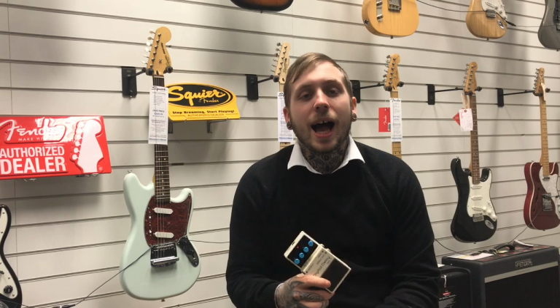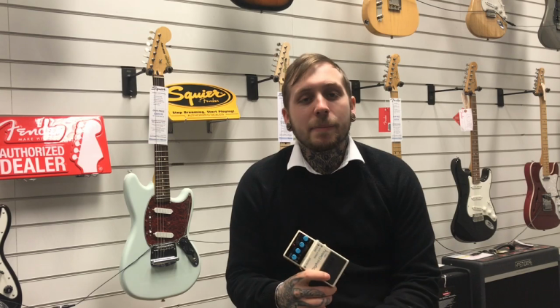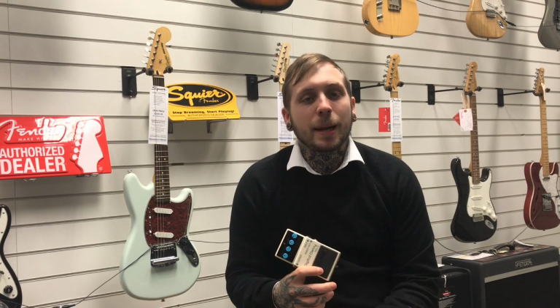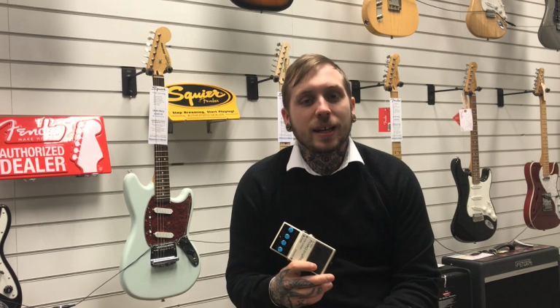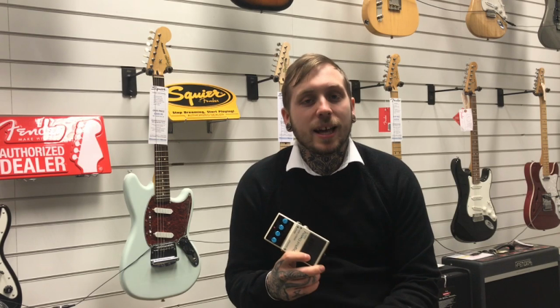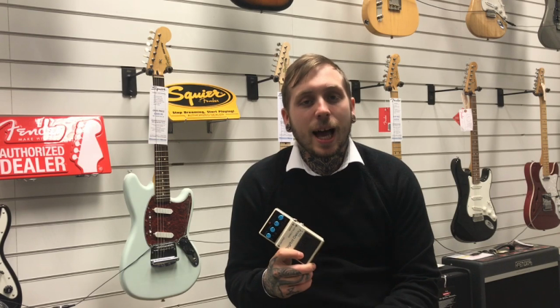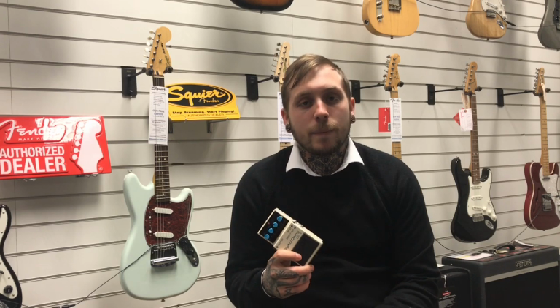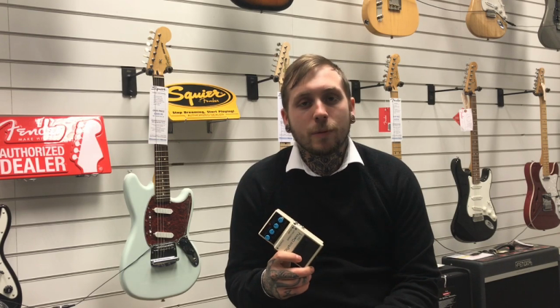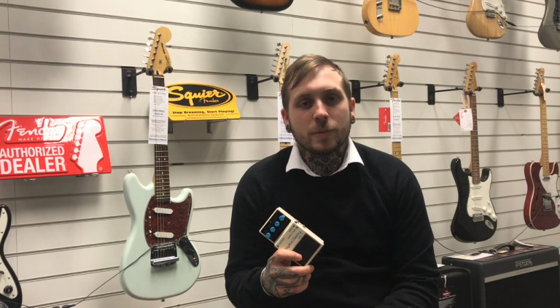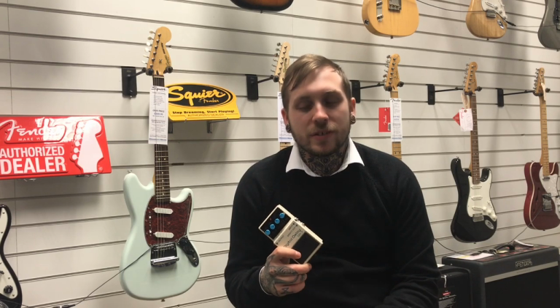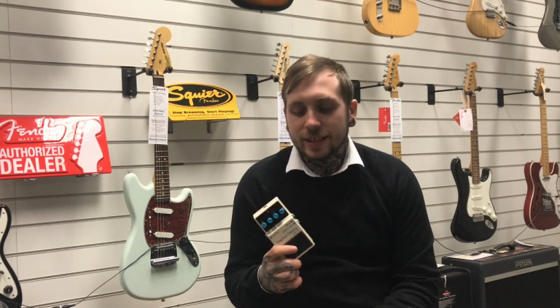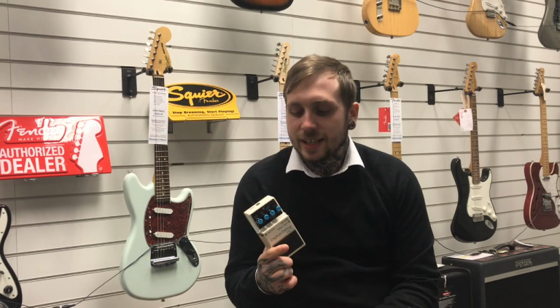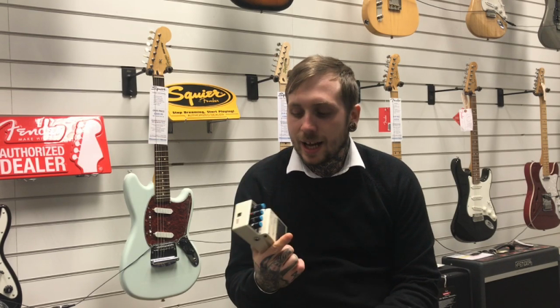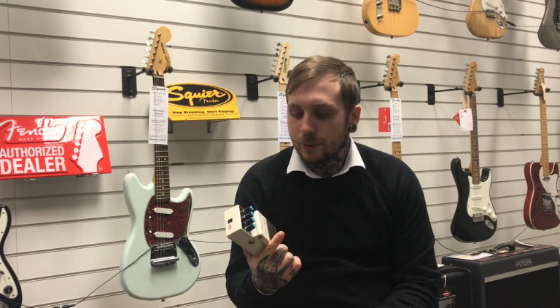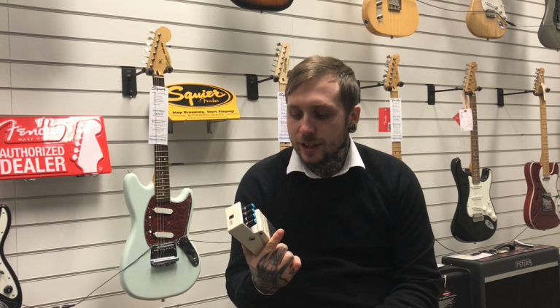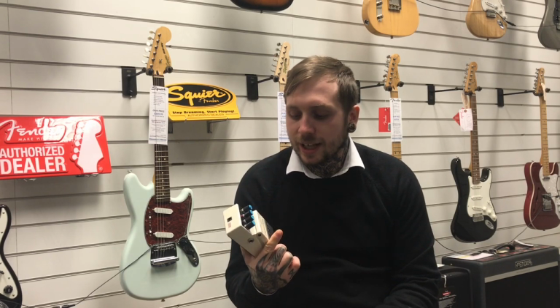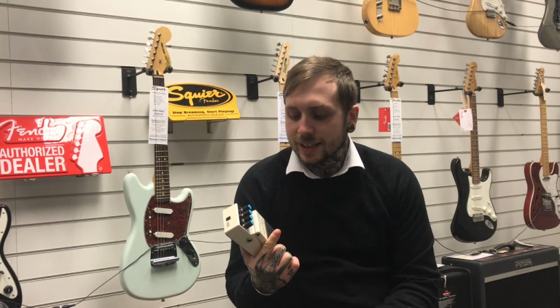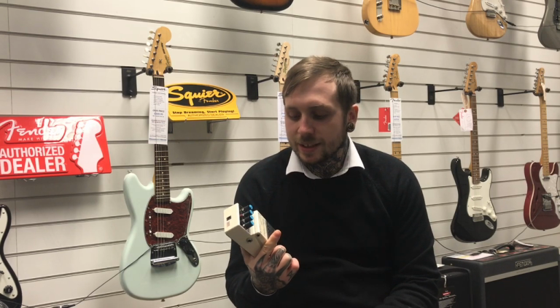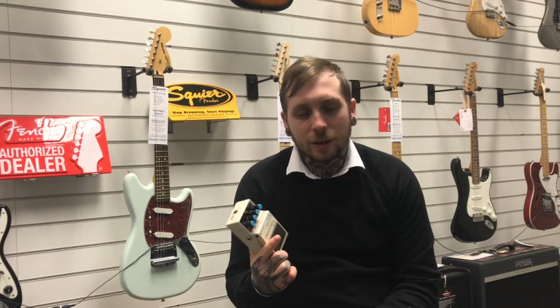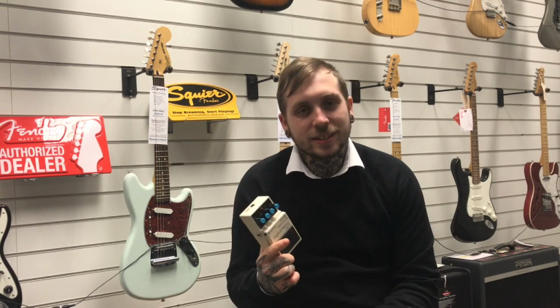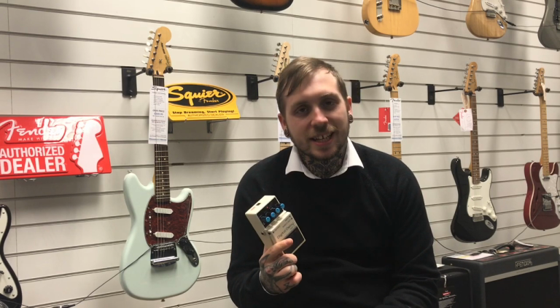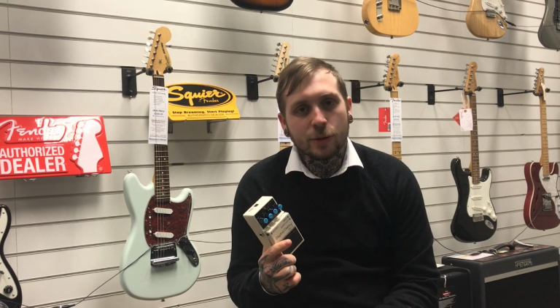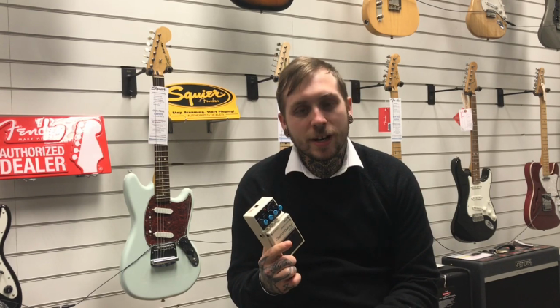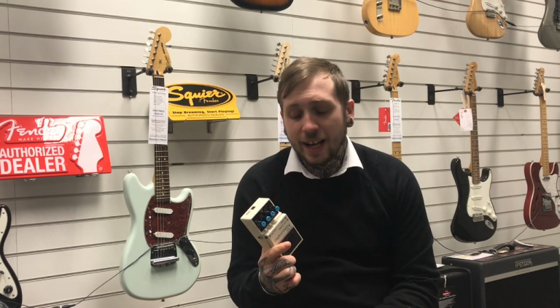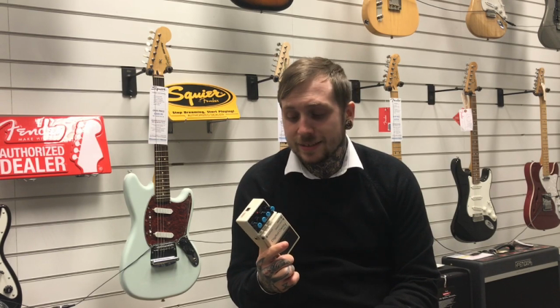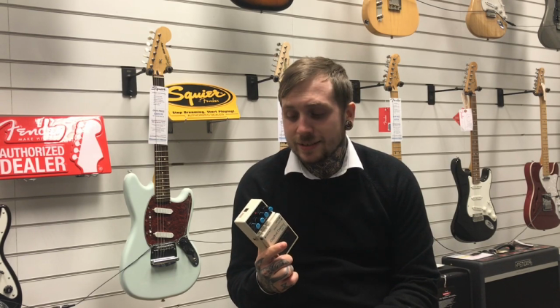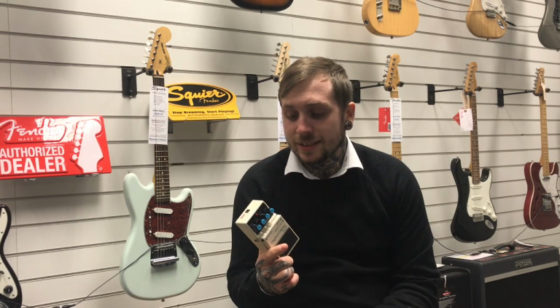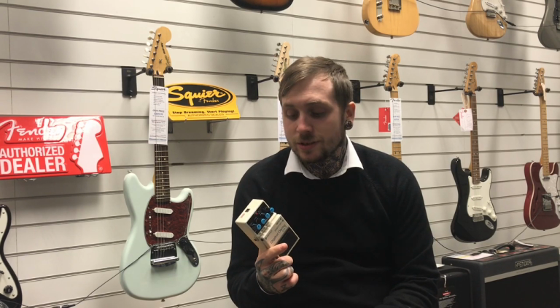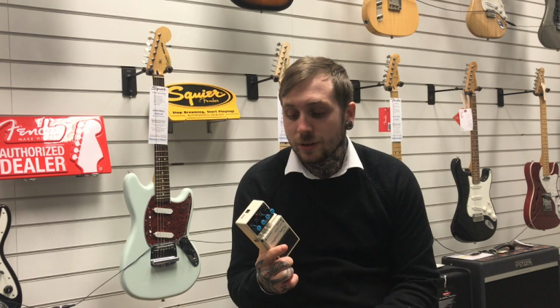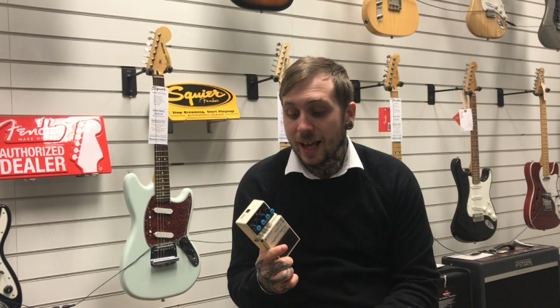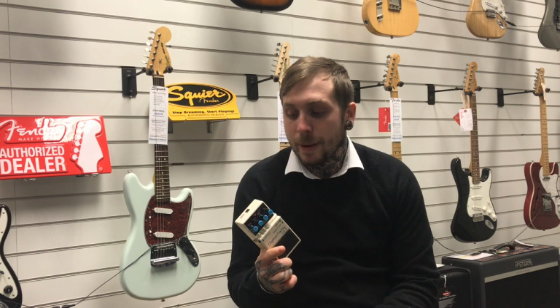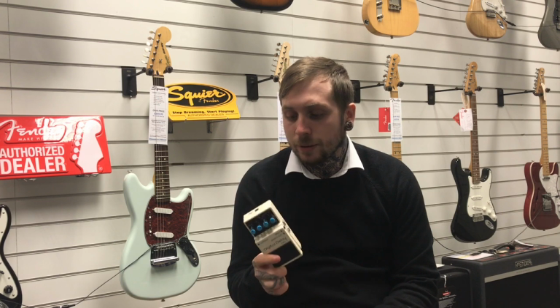Hi, my name is Andy. I'm from Remus Music and today I'm looking at the BOSS DD3, it's a digital delay pedal.